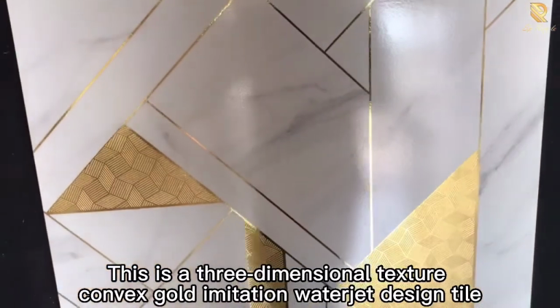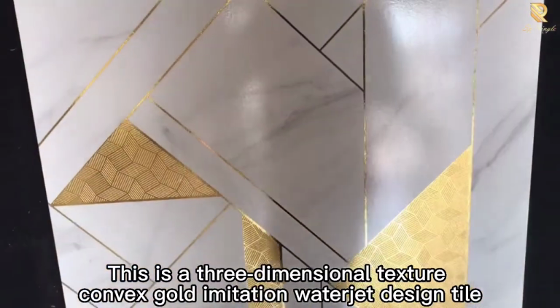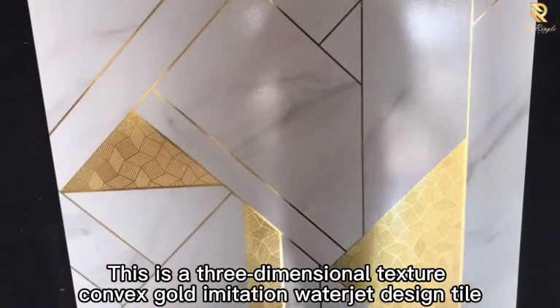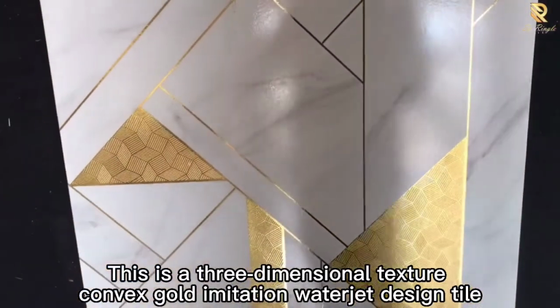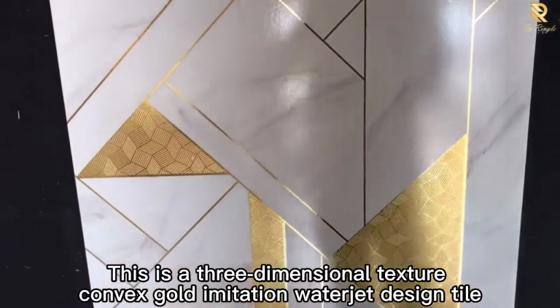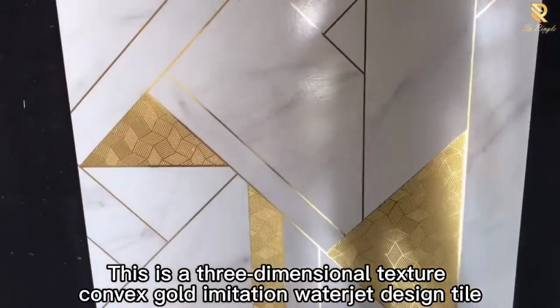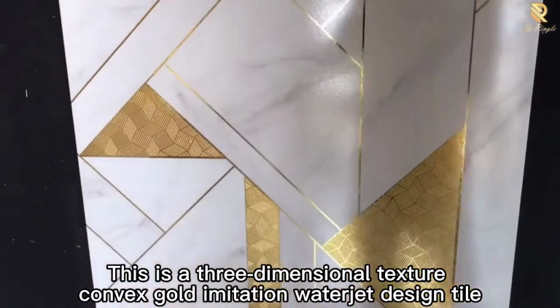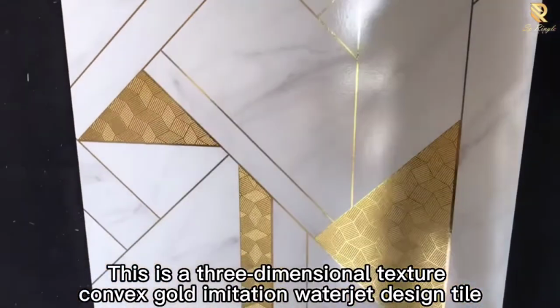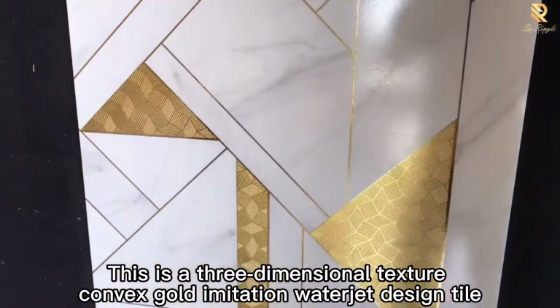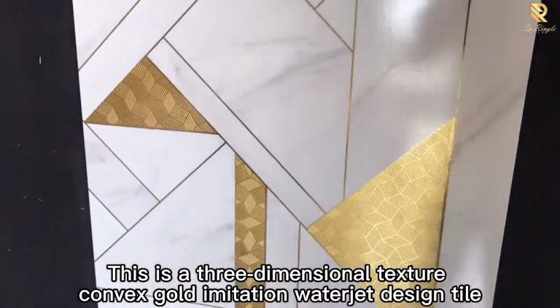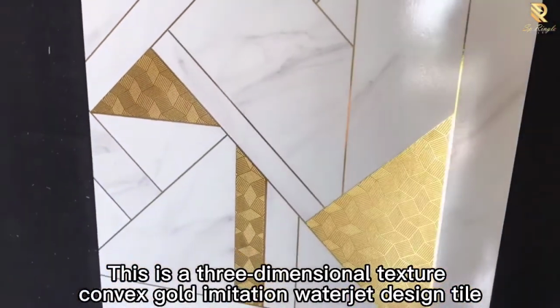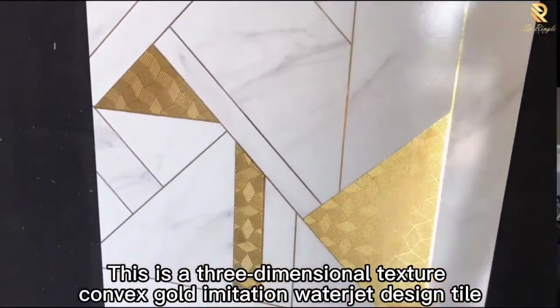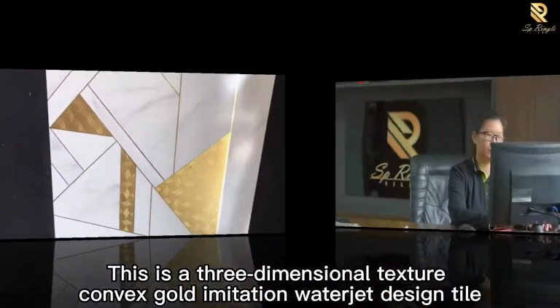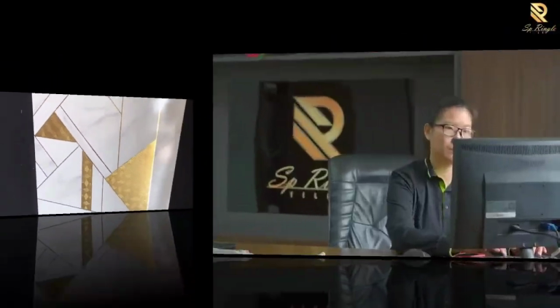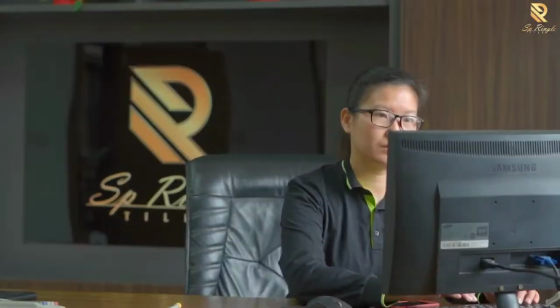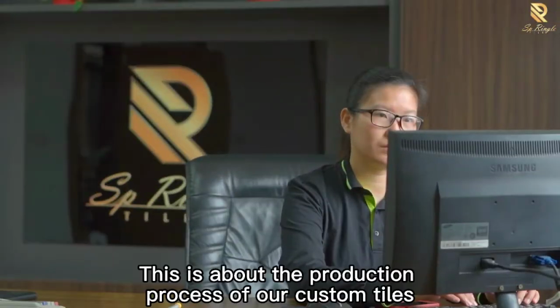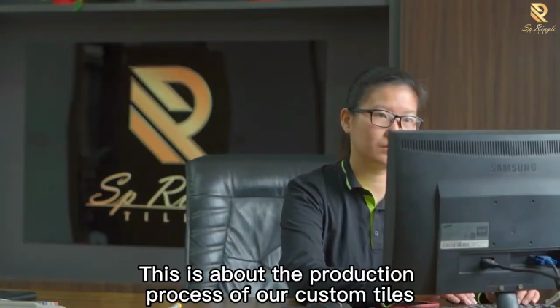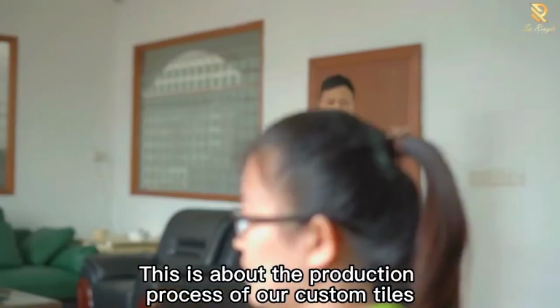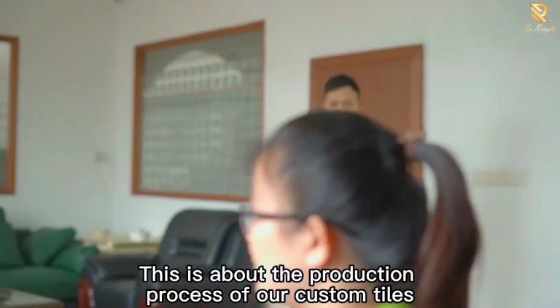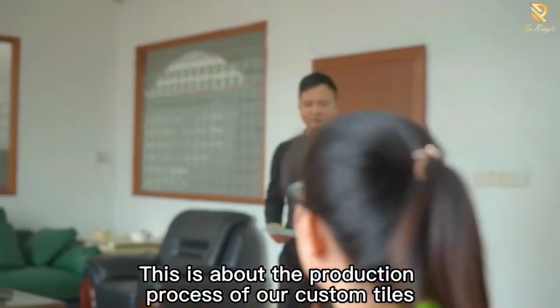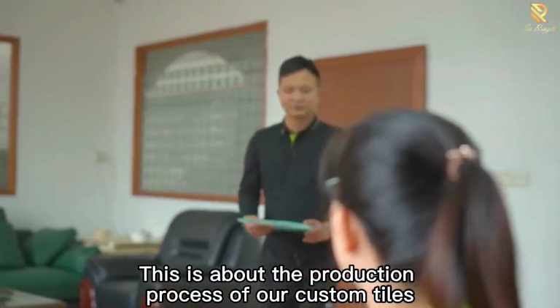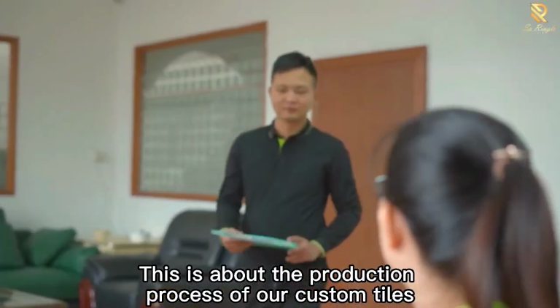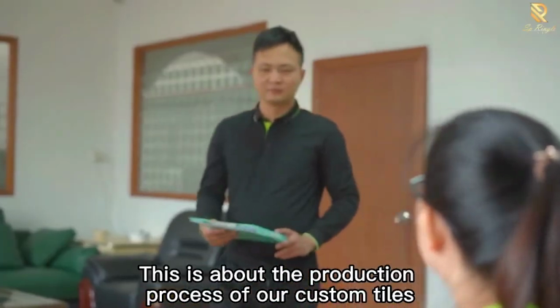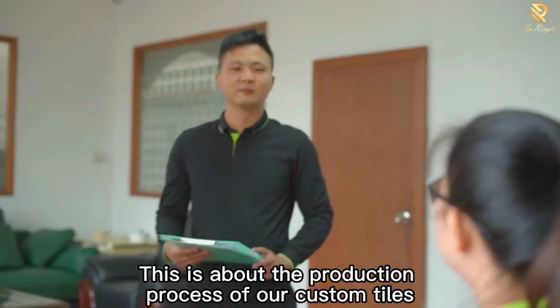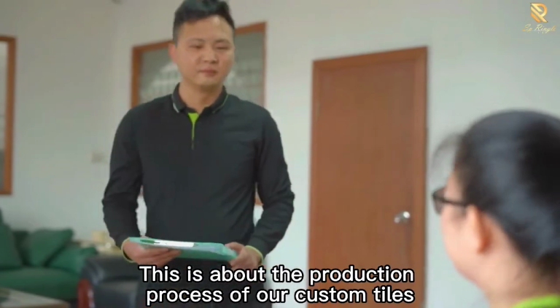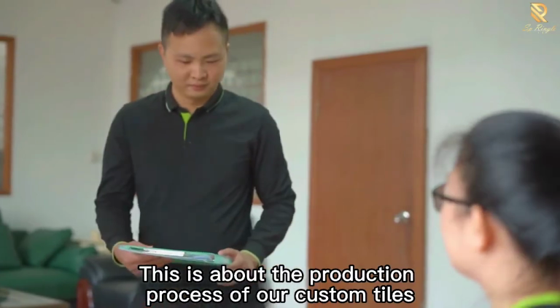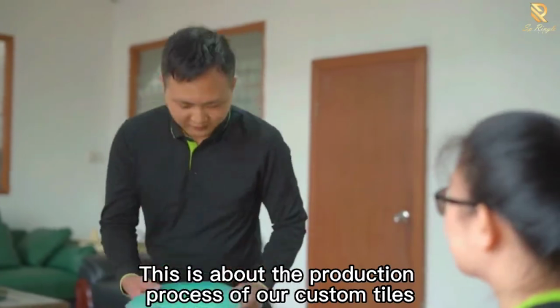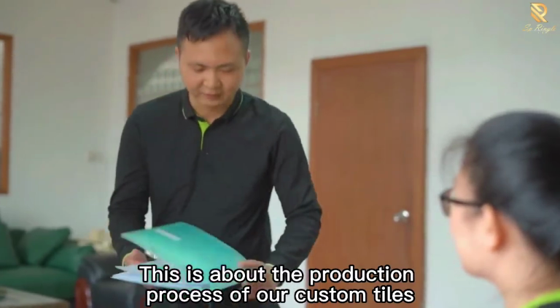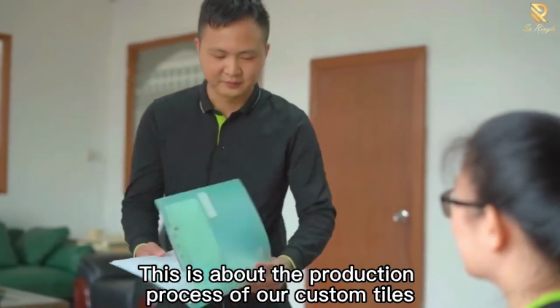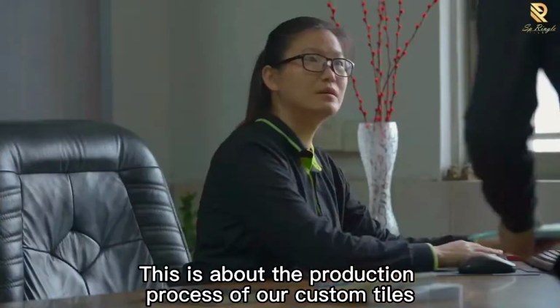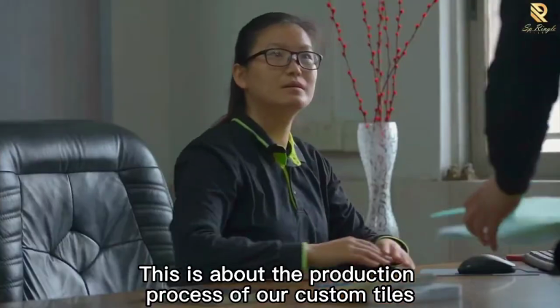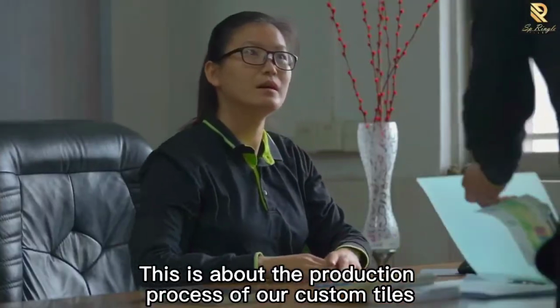This is a 3-dimensional texture convex gold imitation water jet design tile. The following covers the production process of our custom tiles.